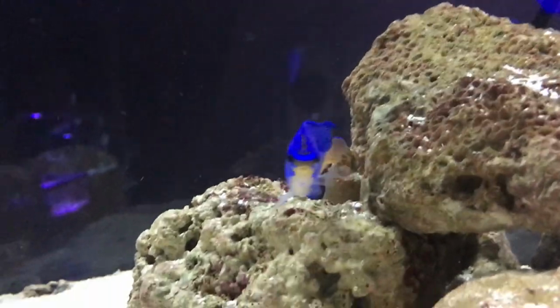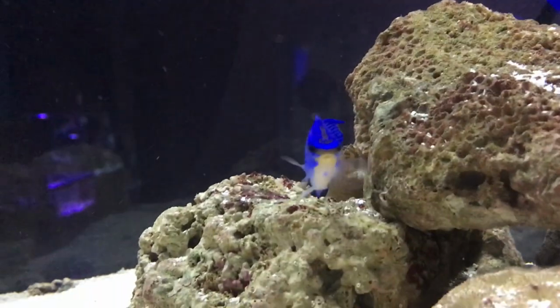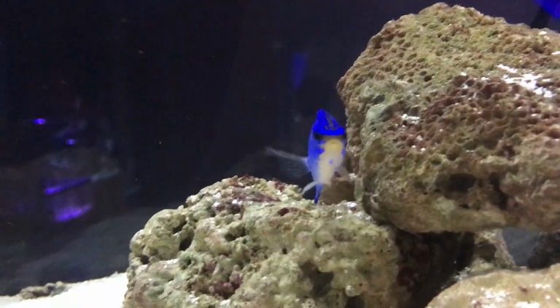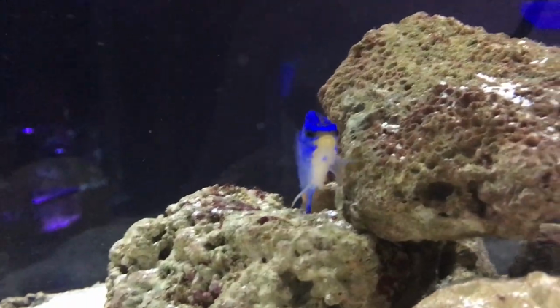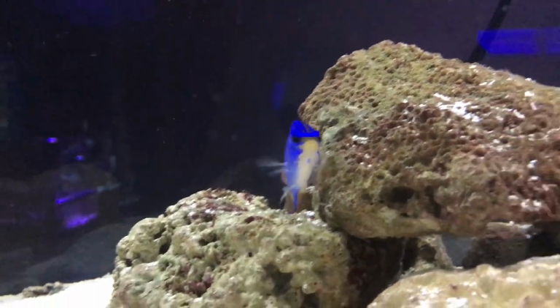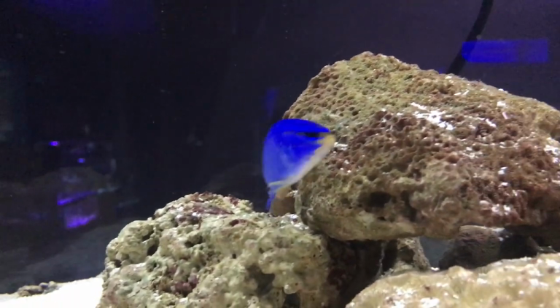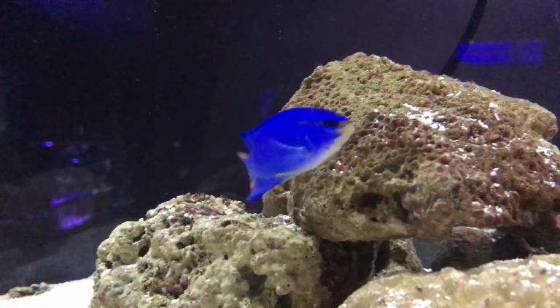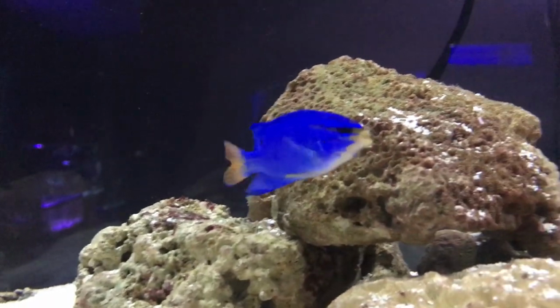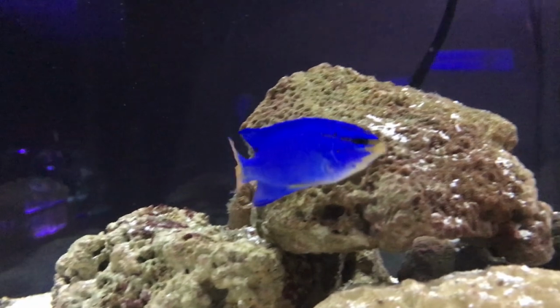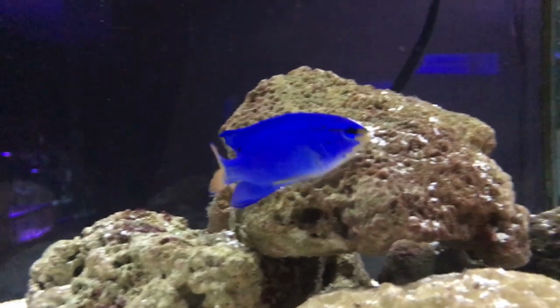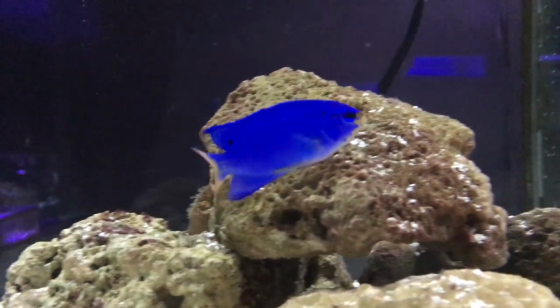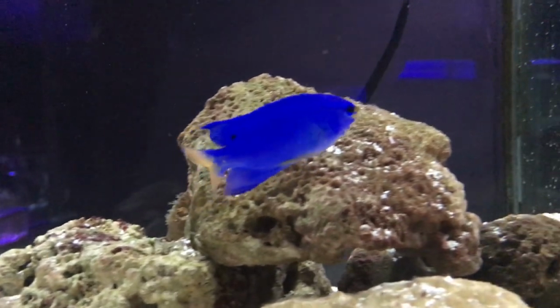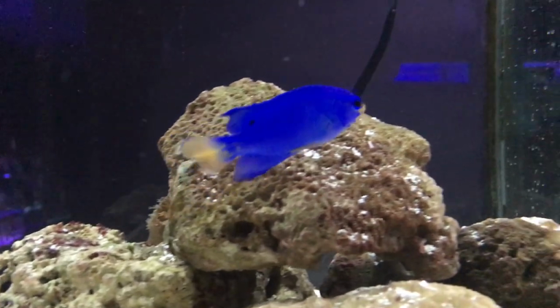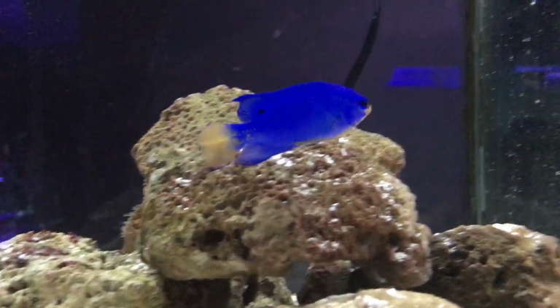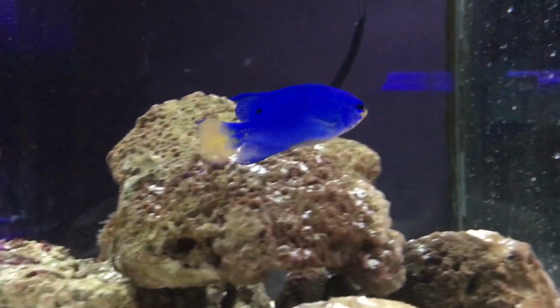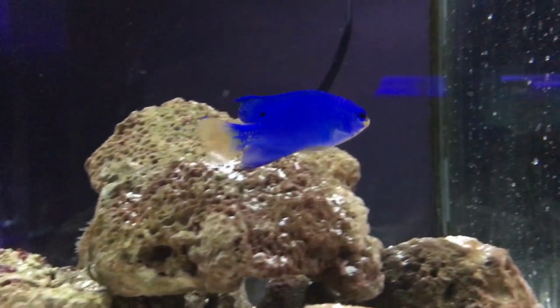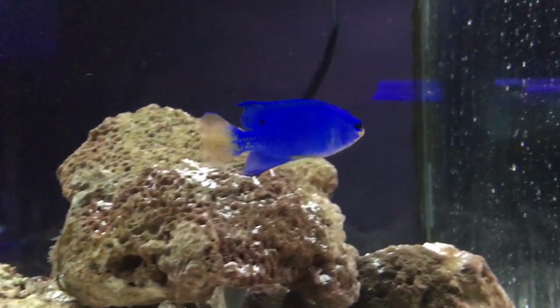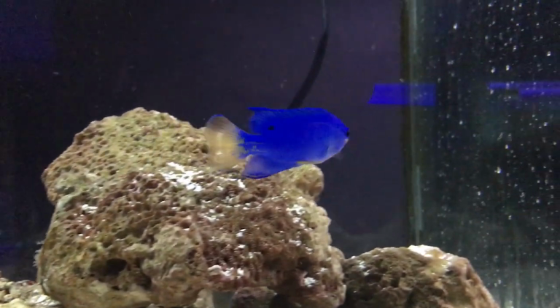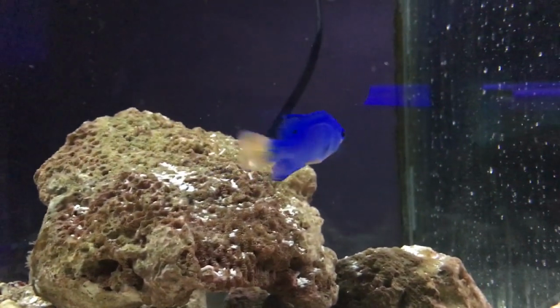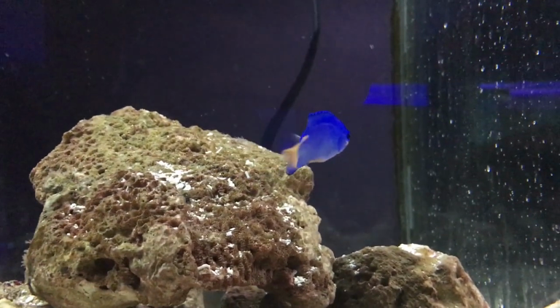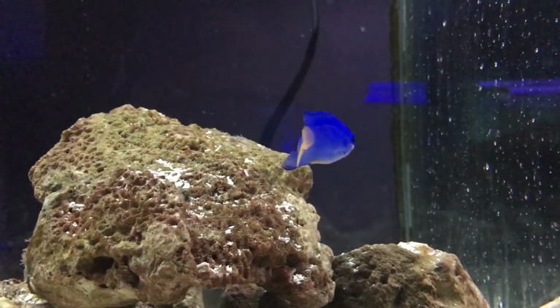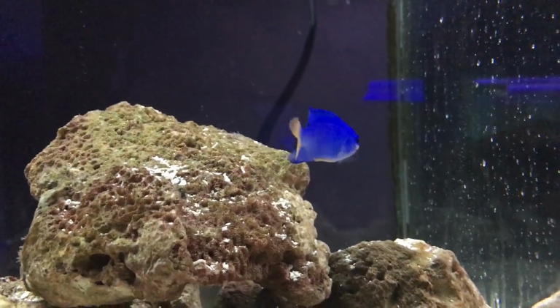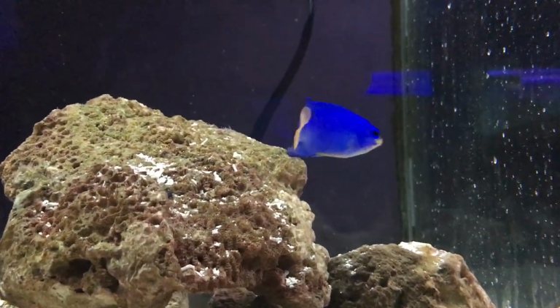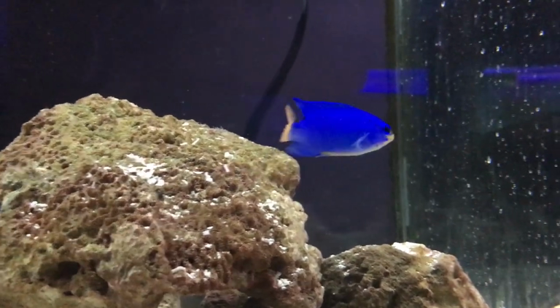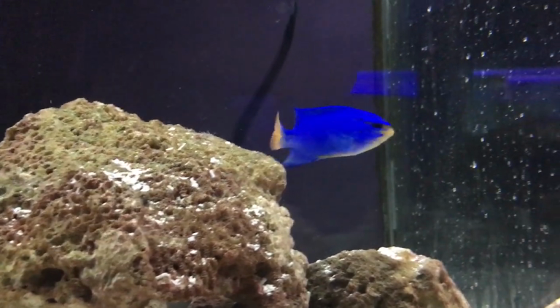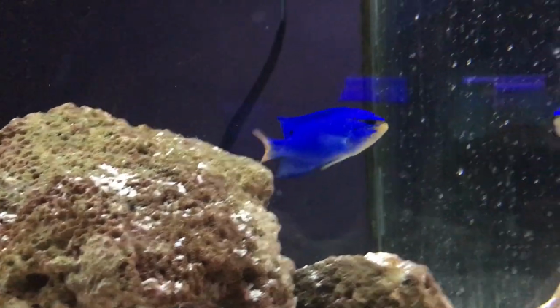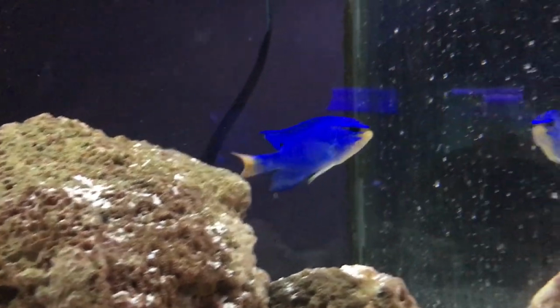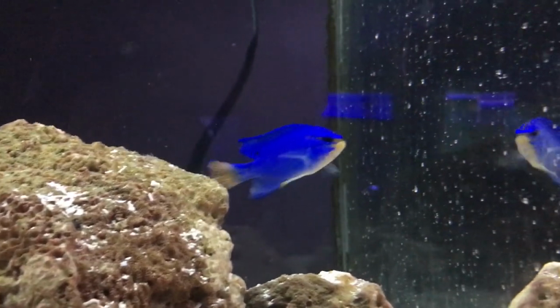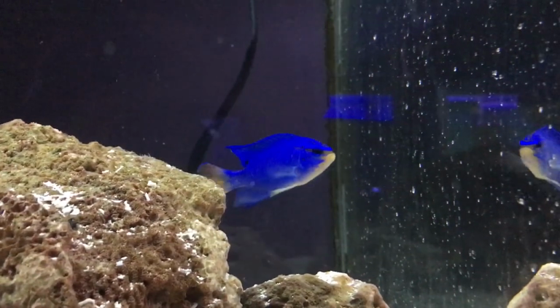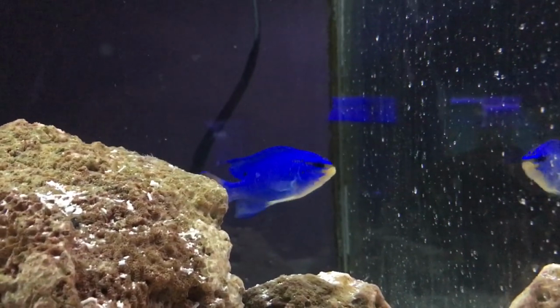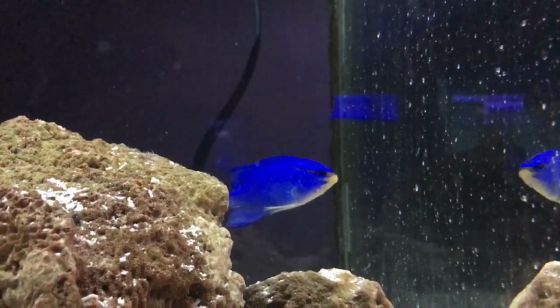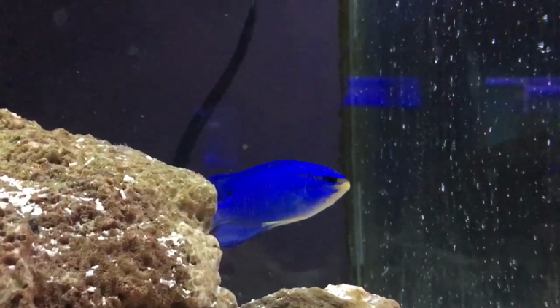What's up everybody, it's Brock, and we got a brand new episode of All About today. Today we are learning about the Orange Tail Damselfish.